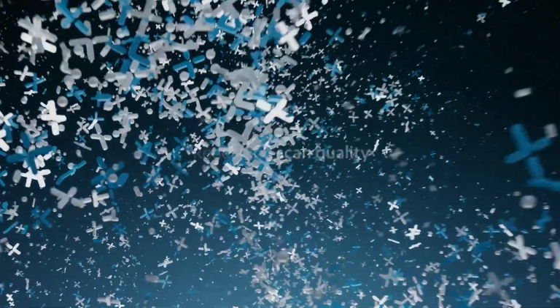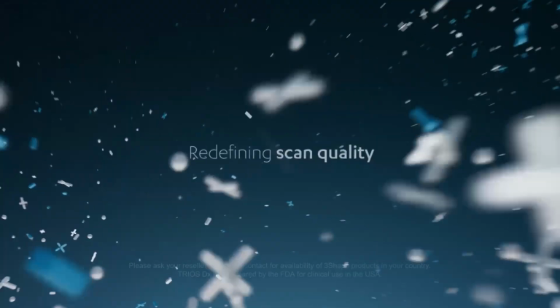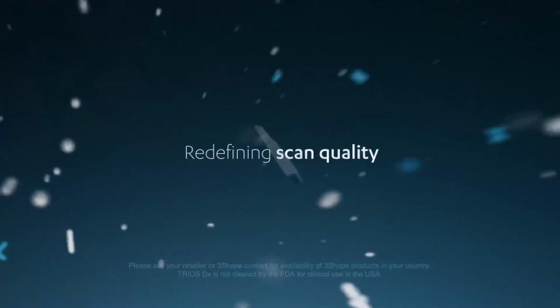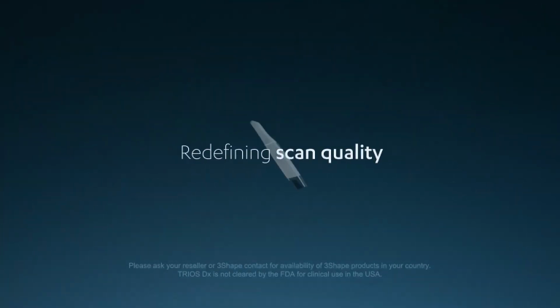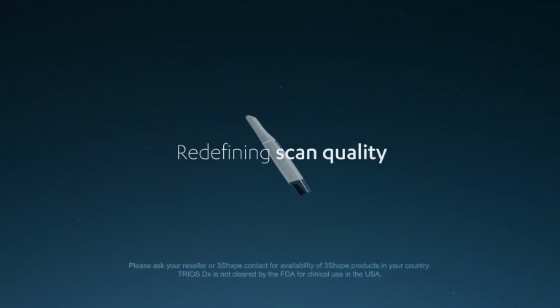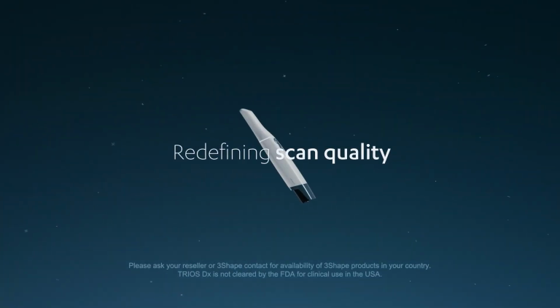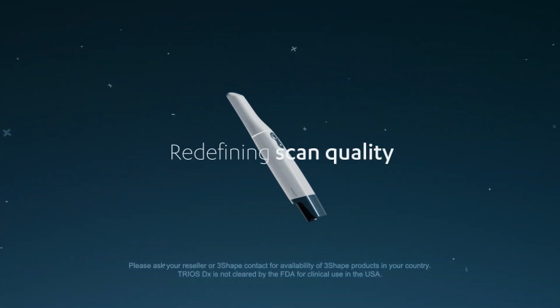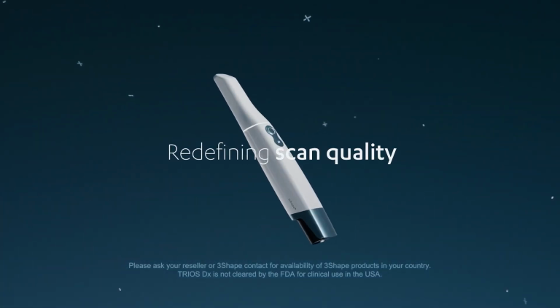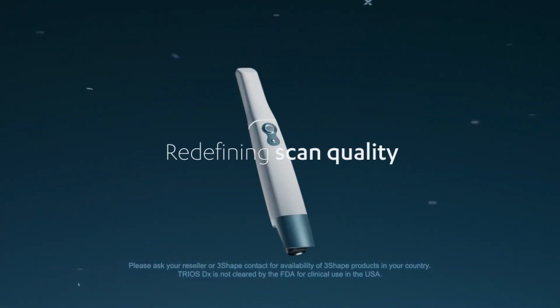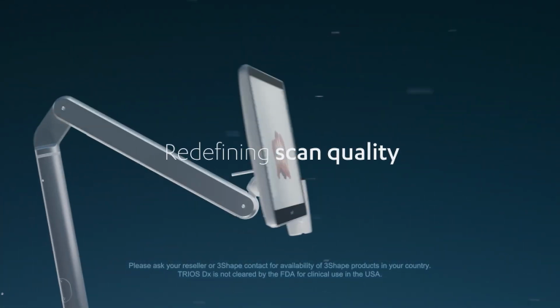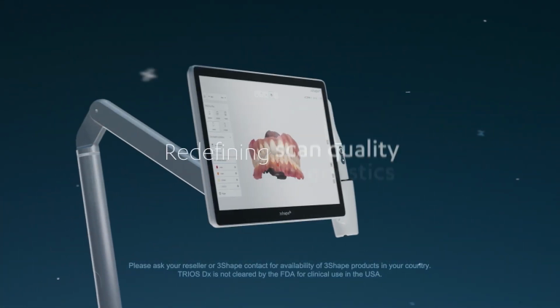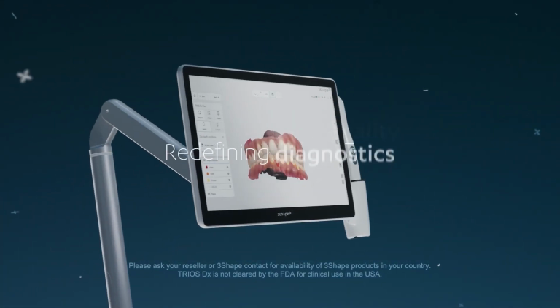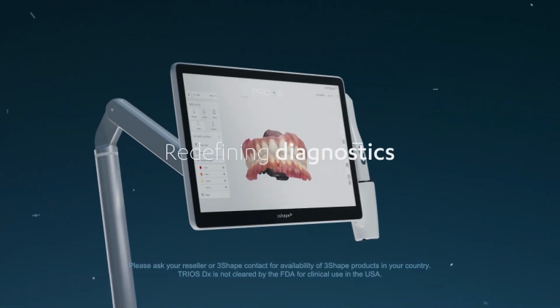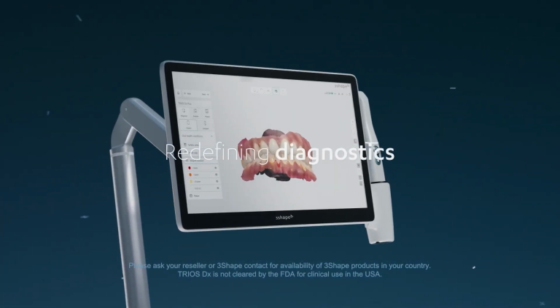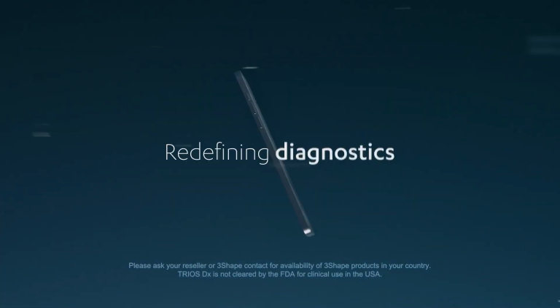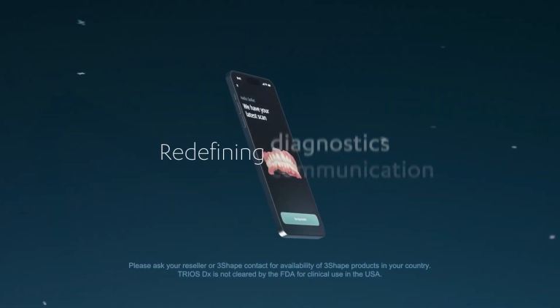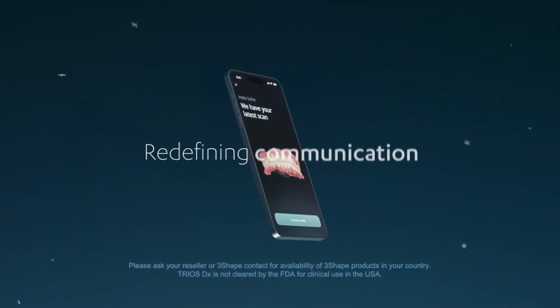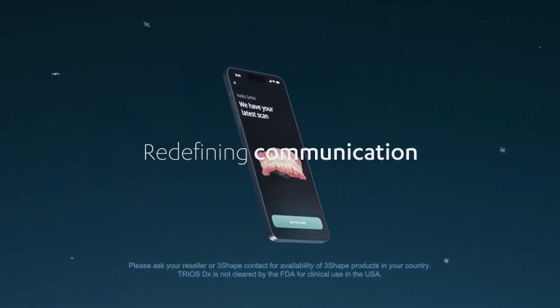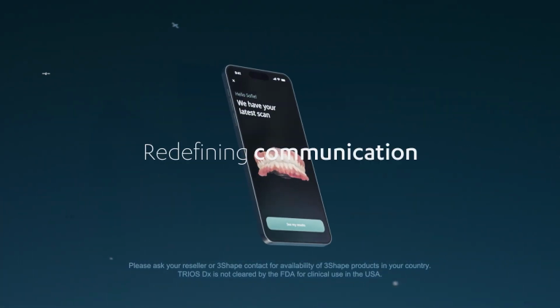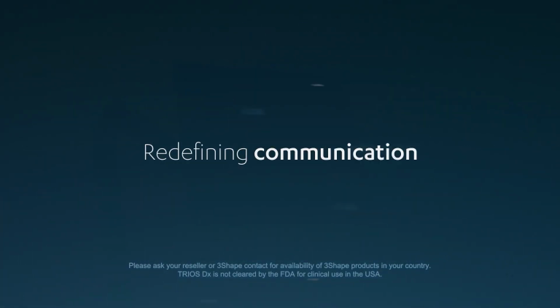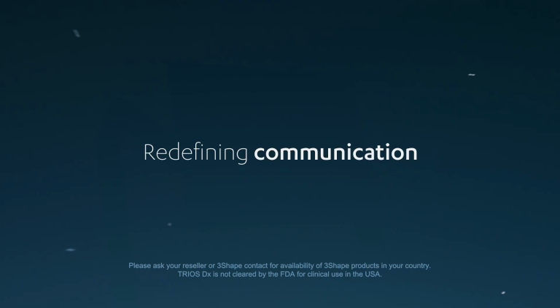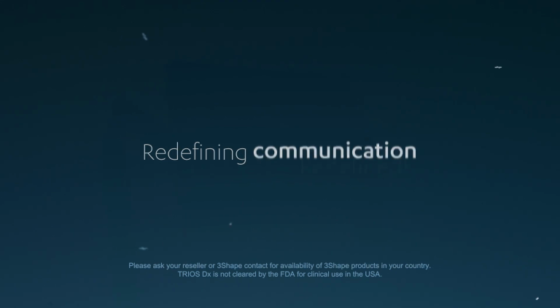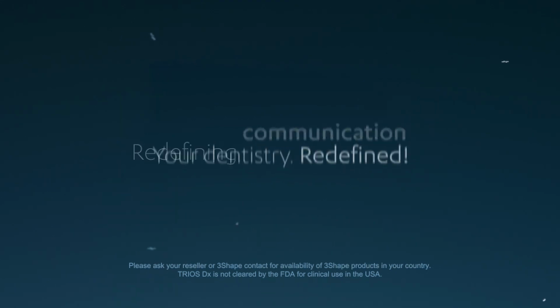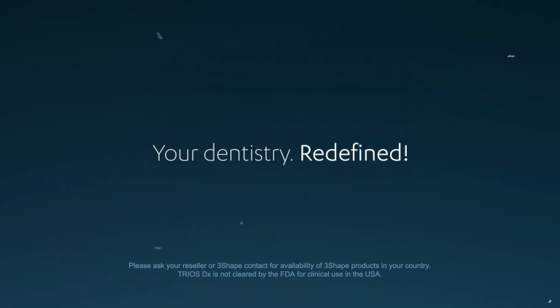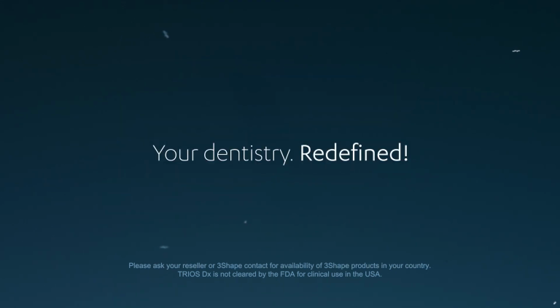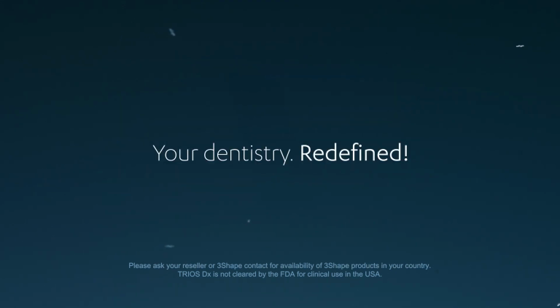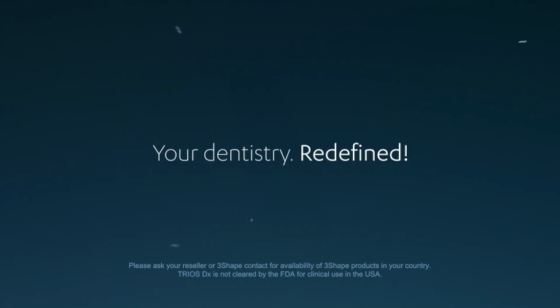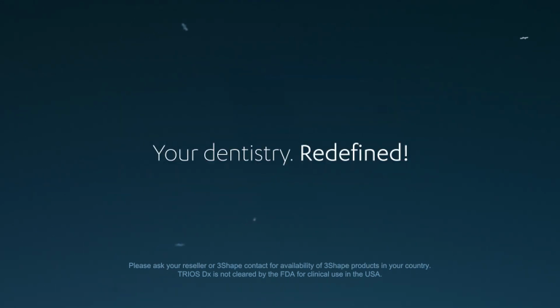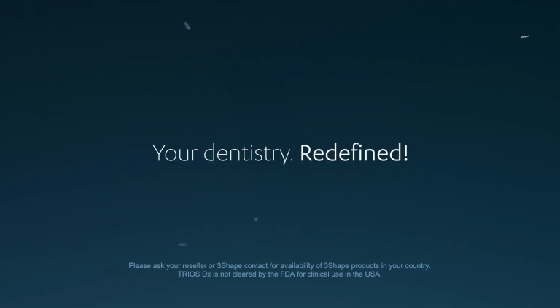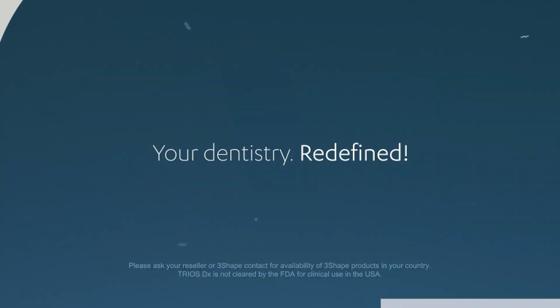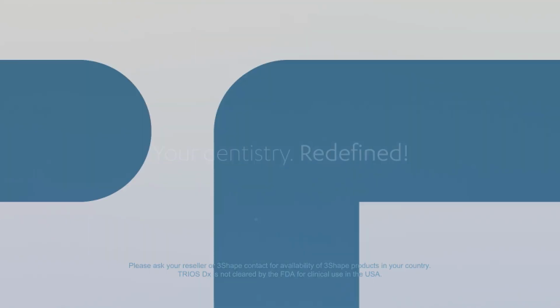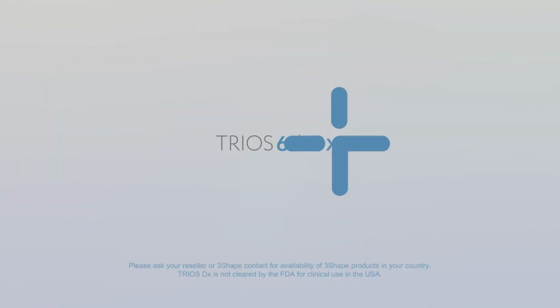Redefining scan quality, diagnostics, communication. Your dentistry redefined.